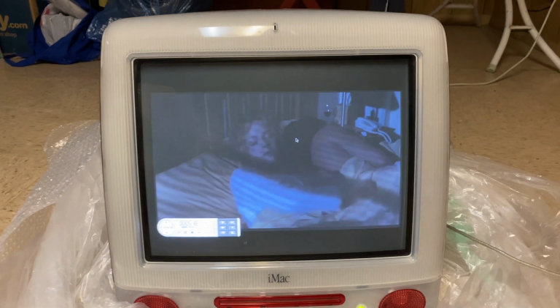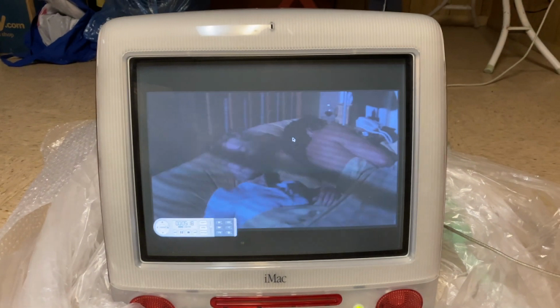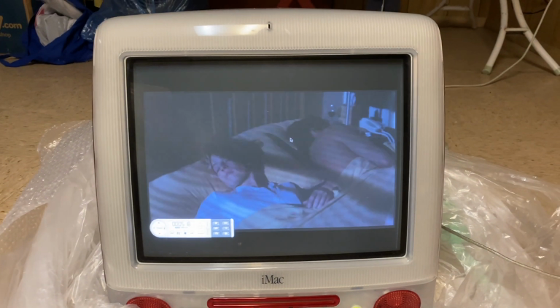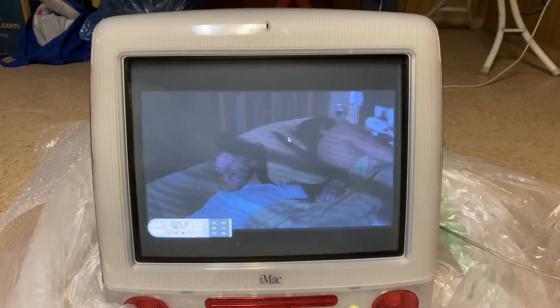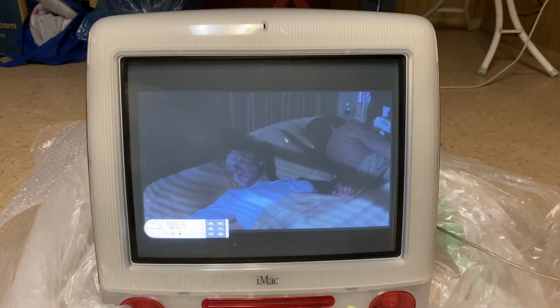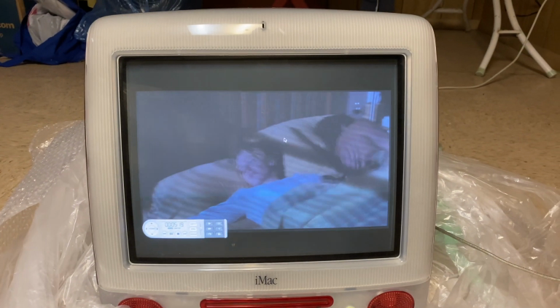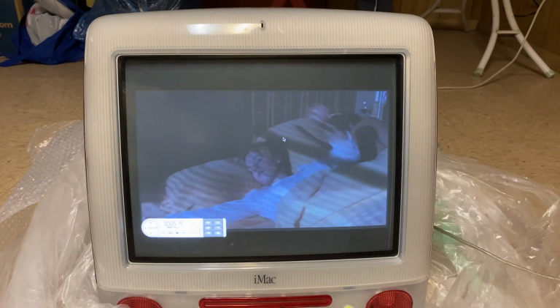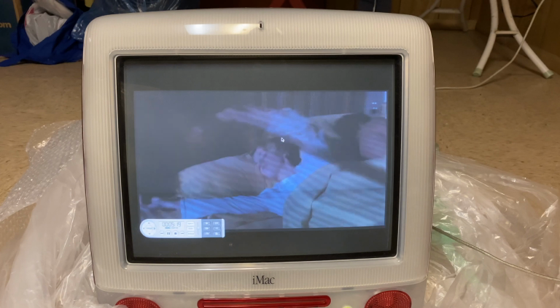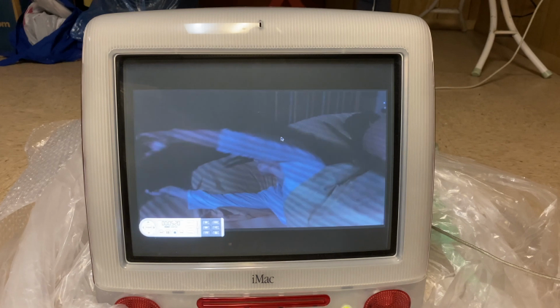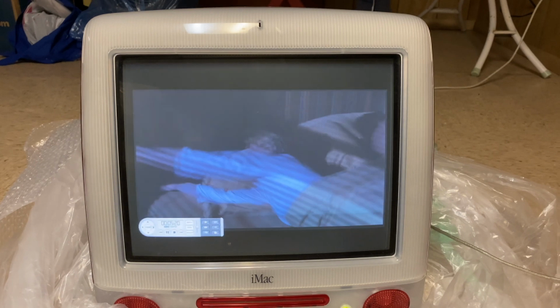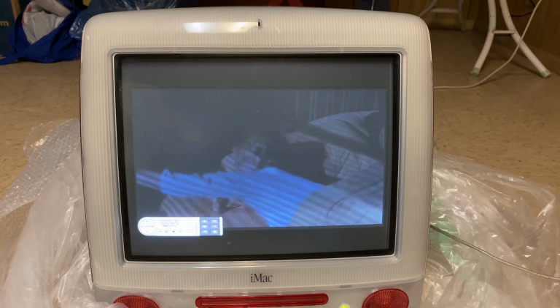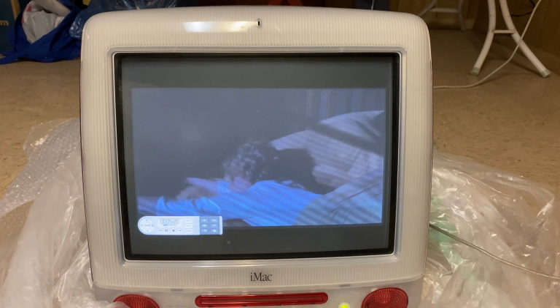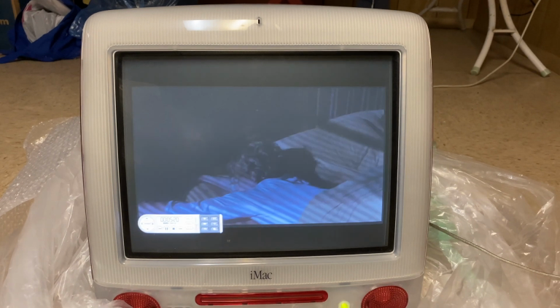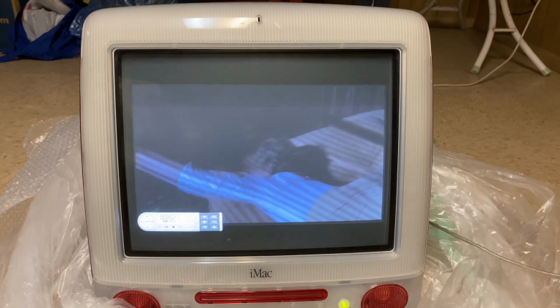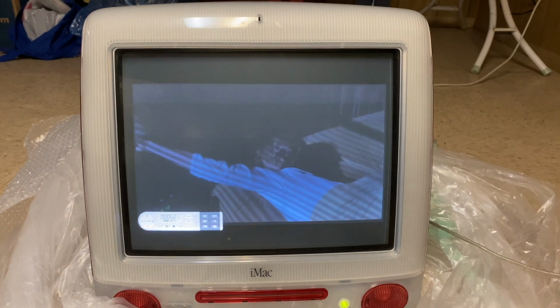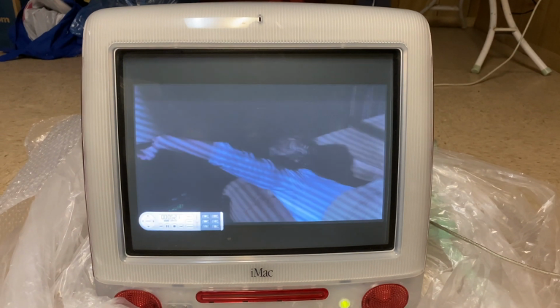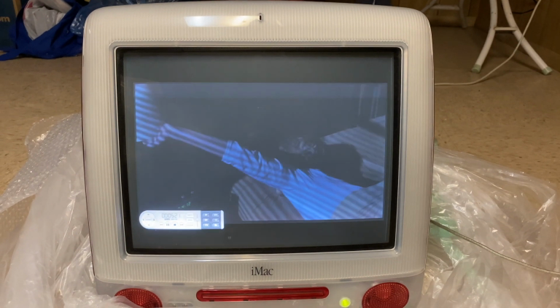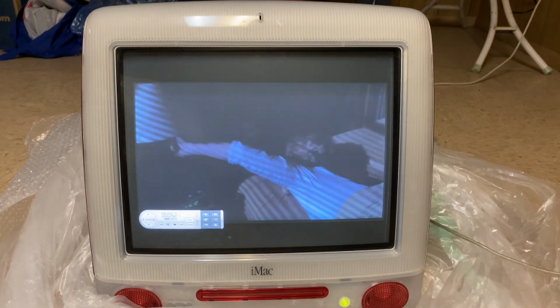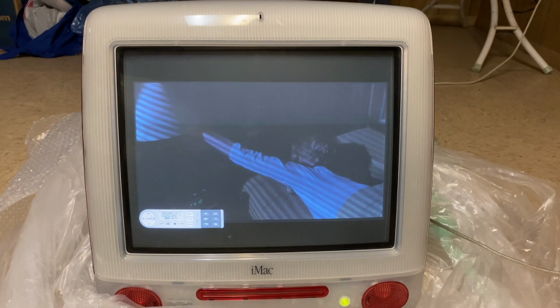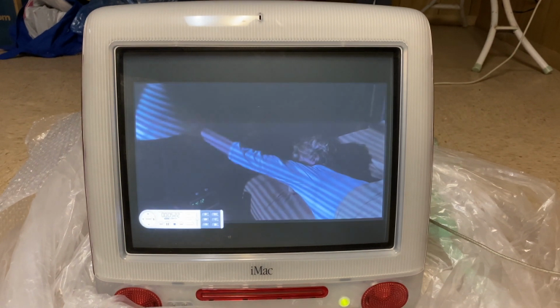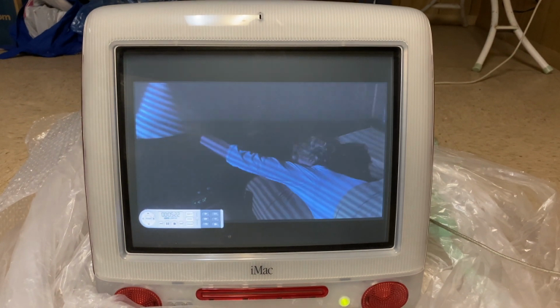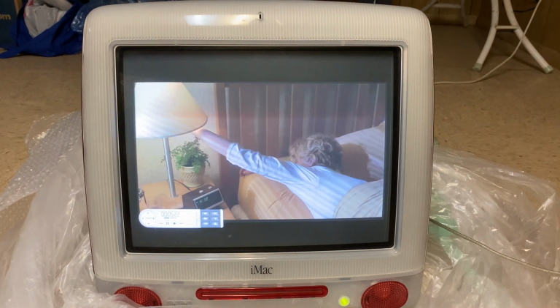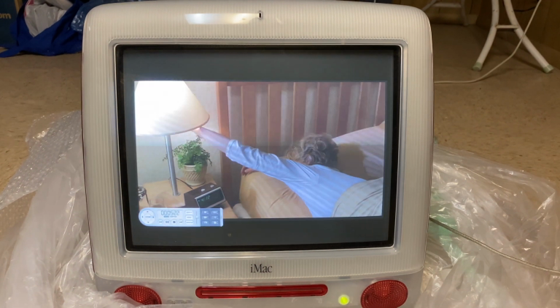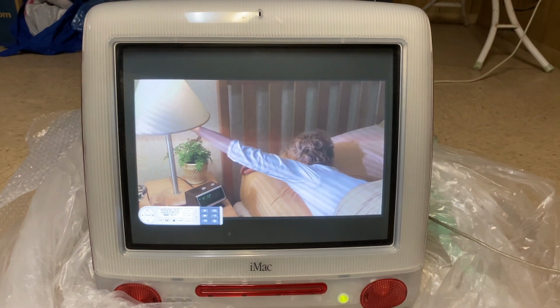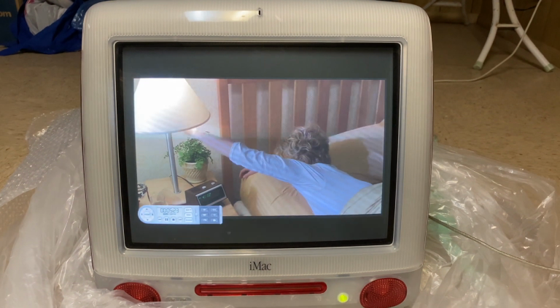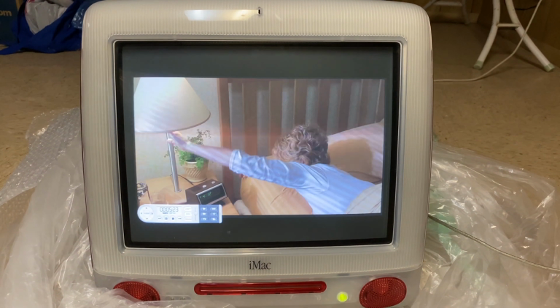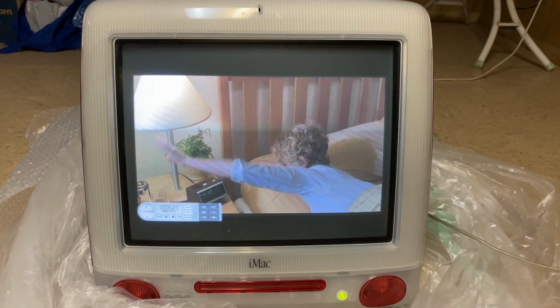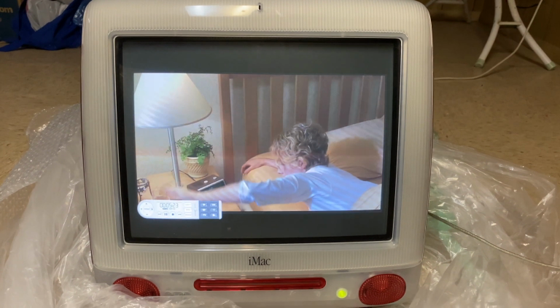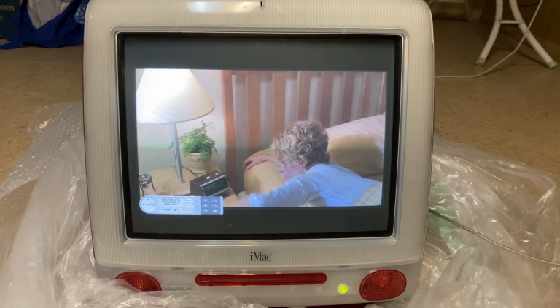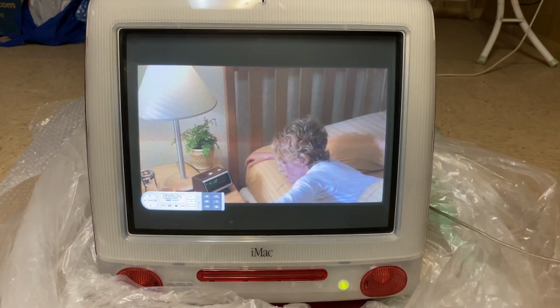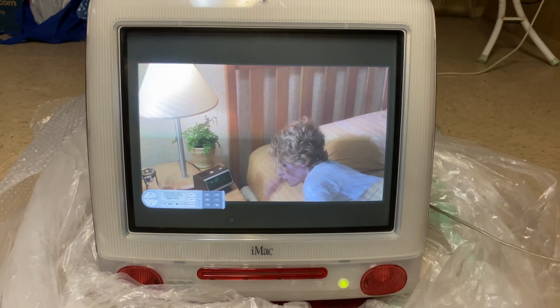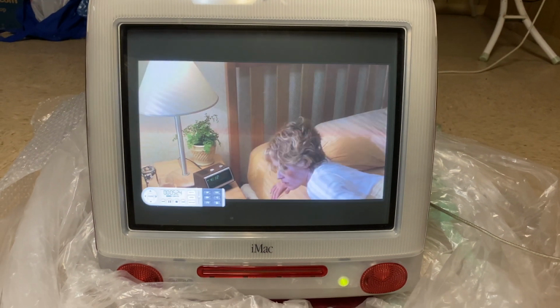So let's try it out. Playback looks amazing on this, actually.